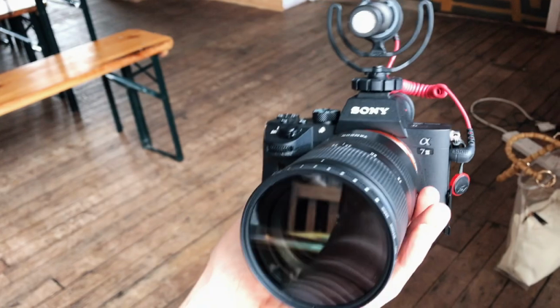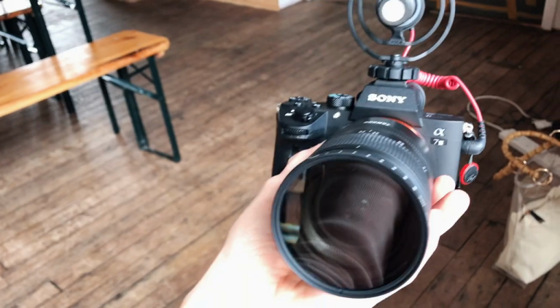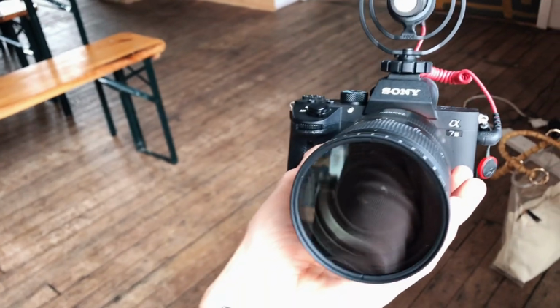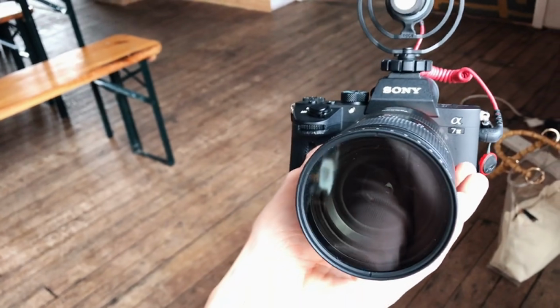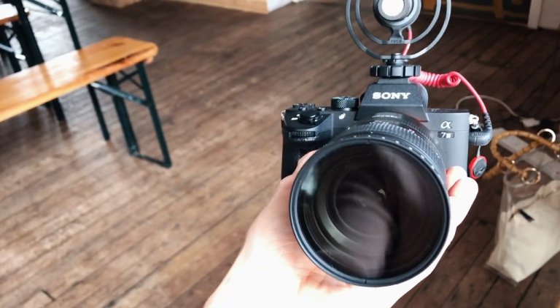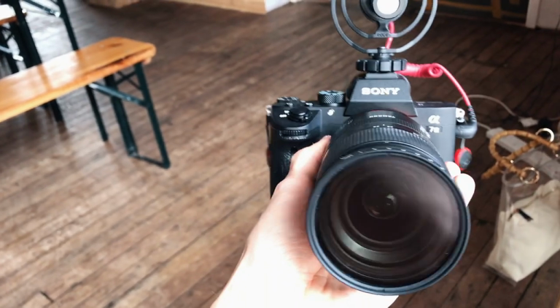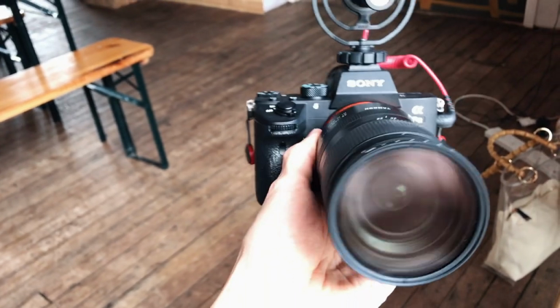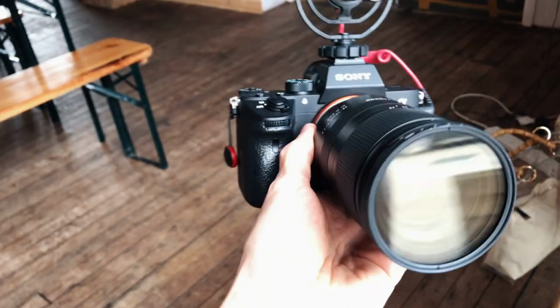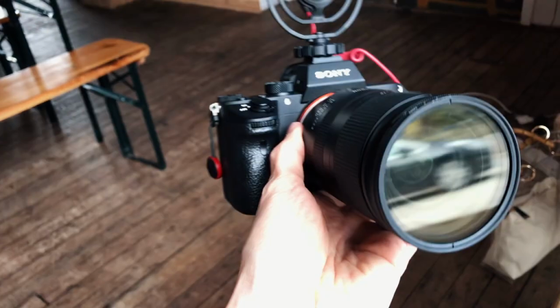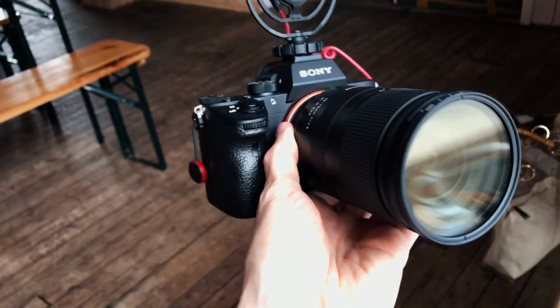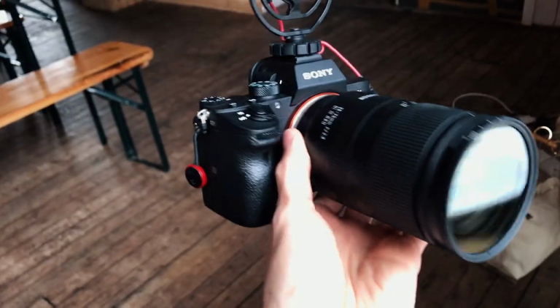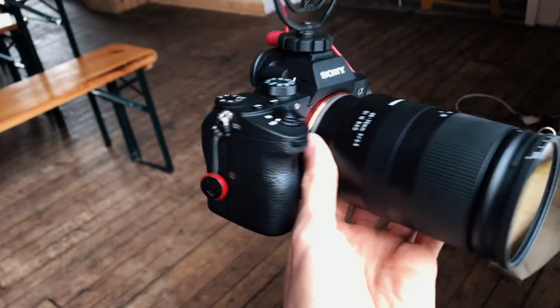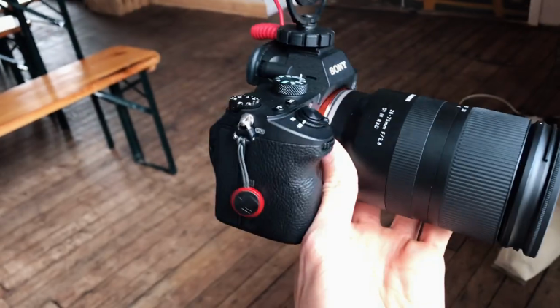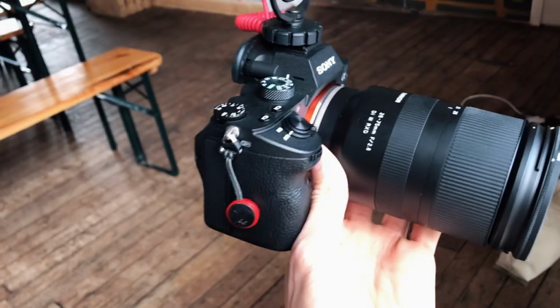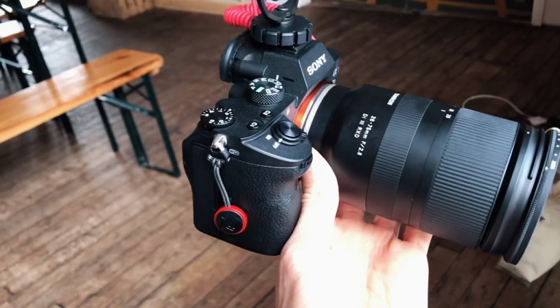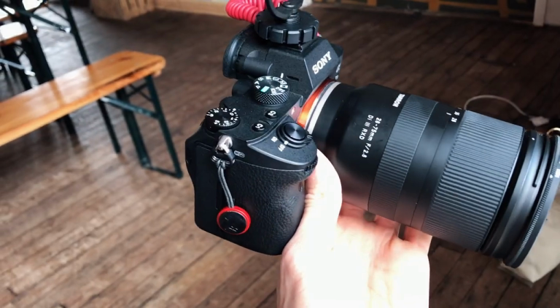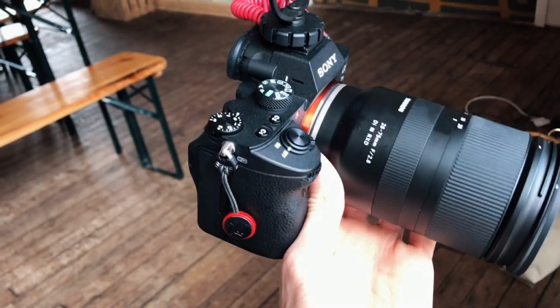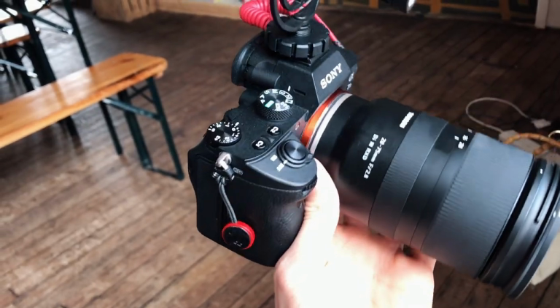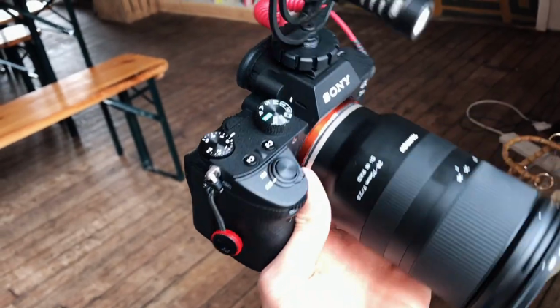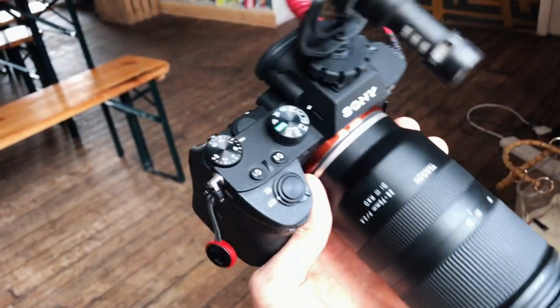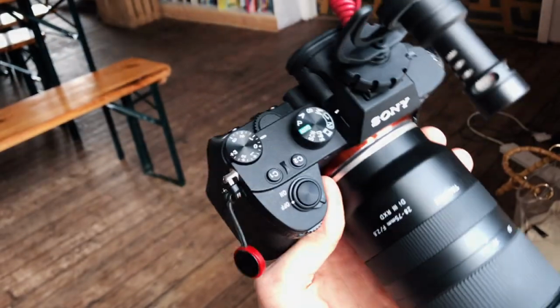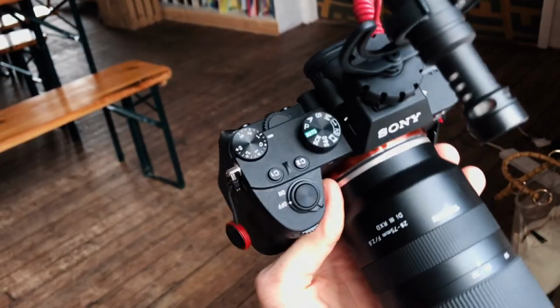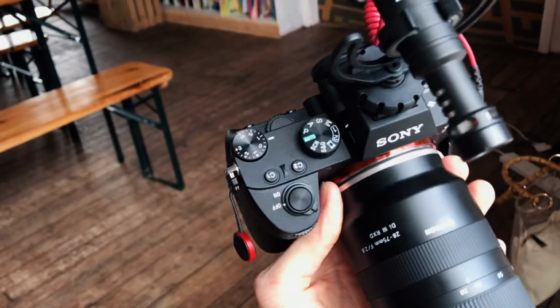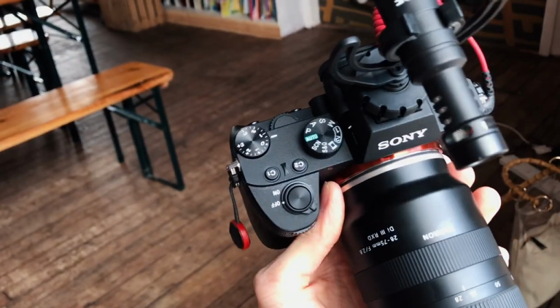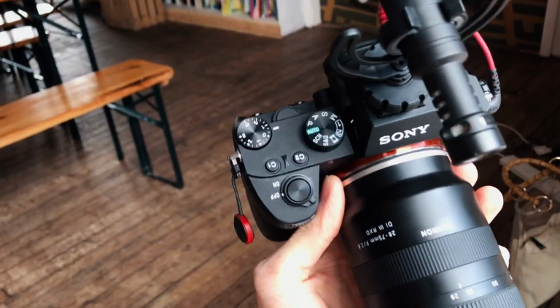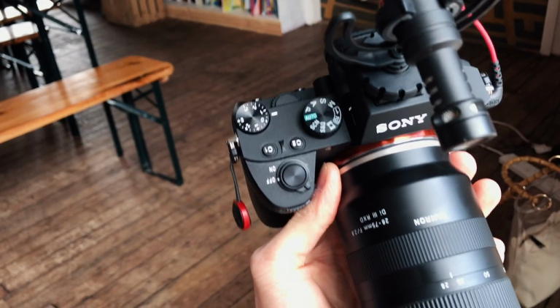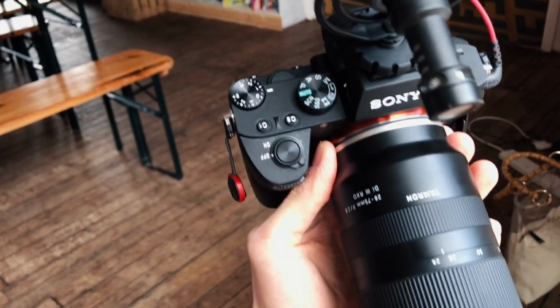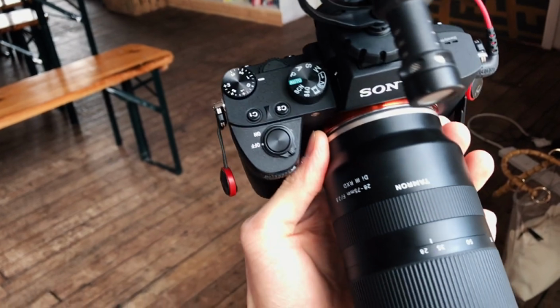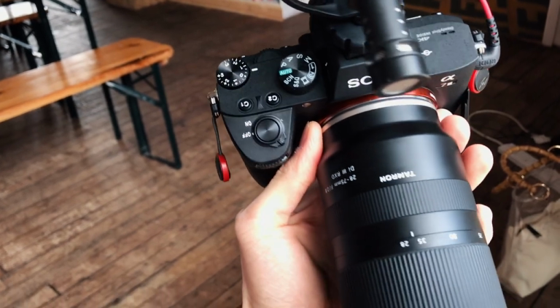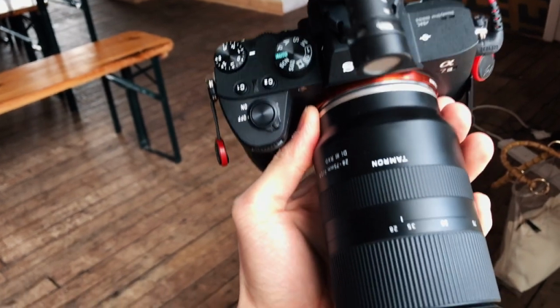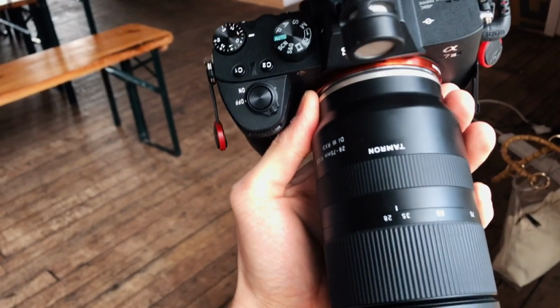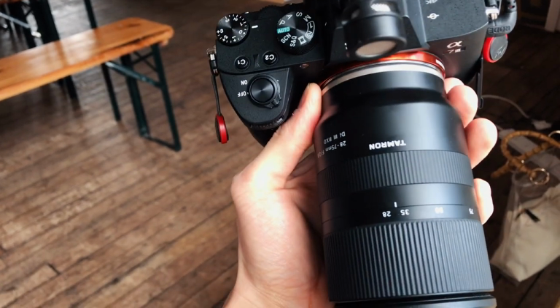We are using the Sony a7 III with the one and only Tamron 28-75 f2.8.